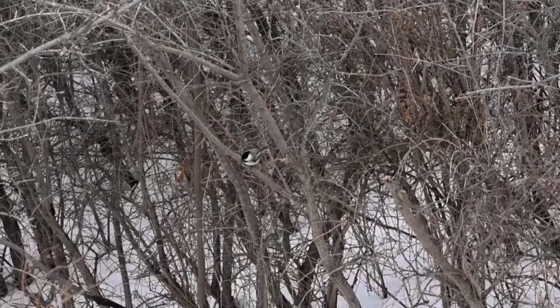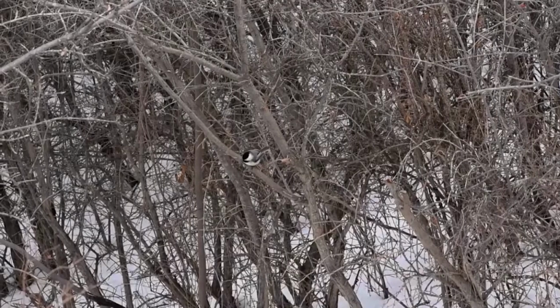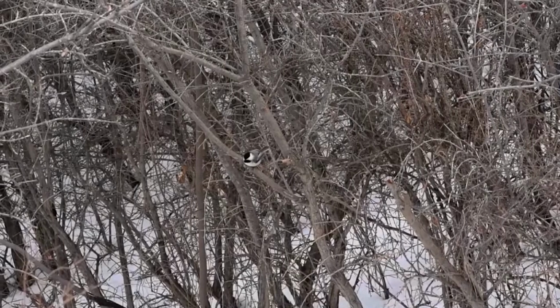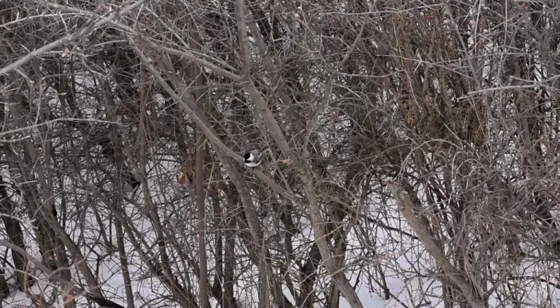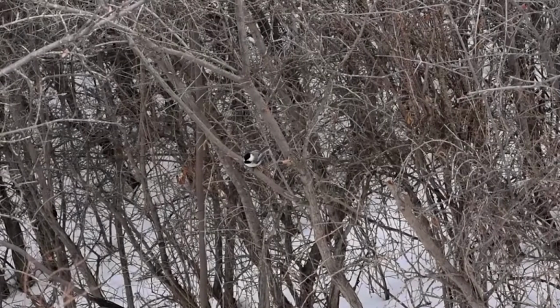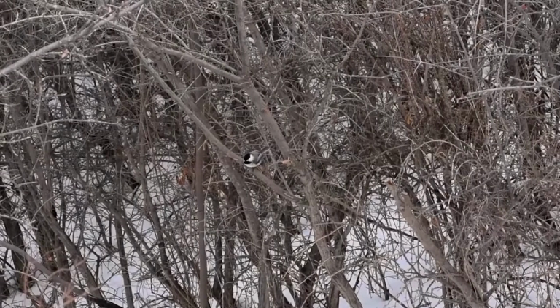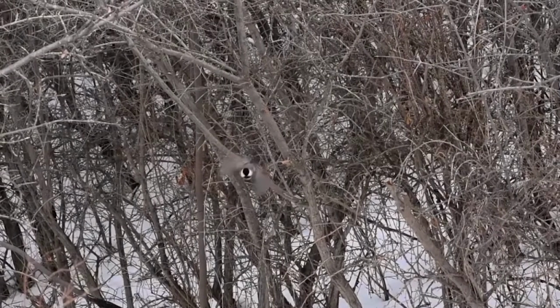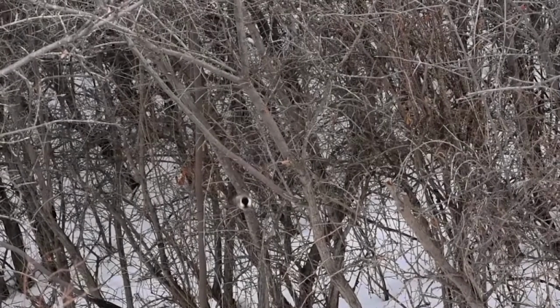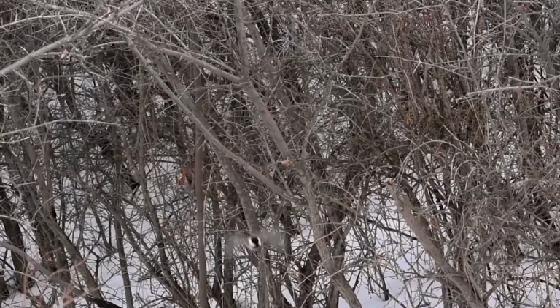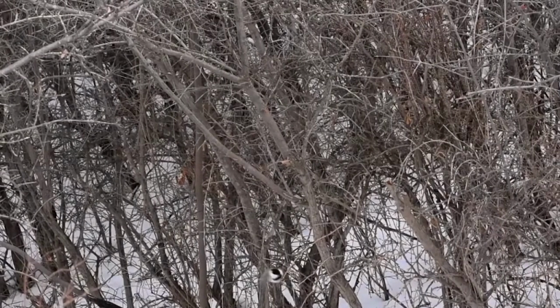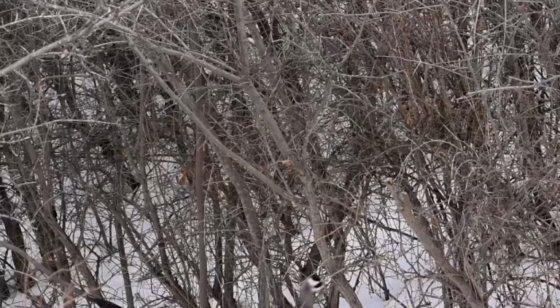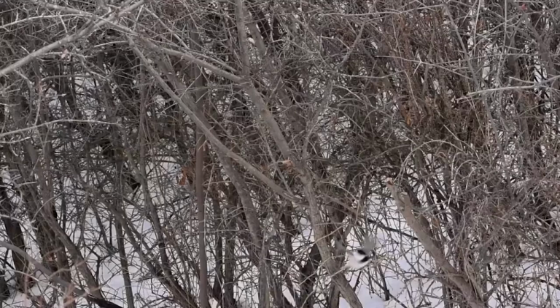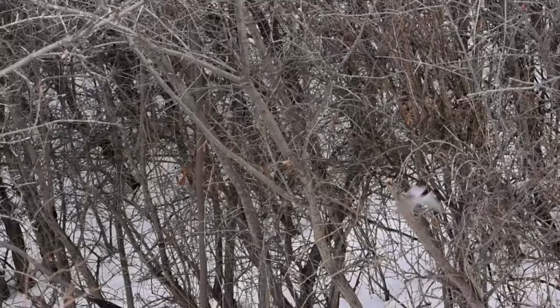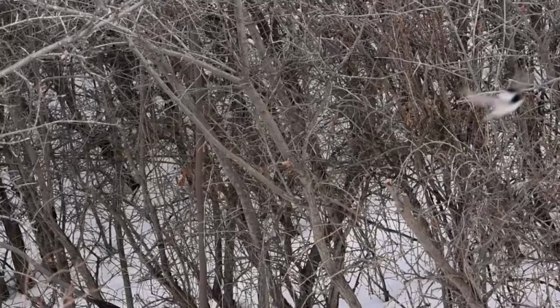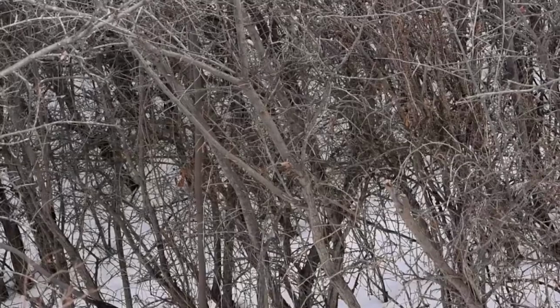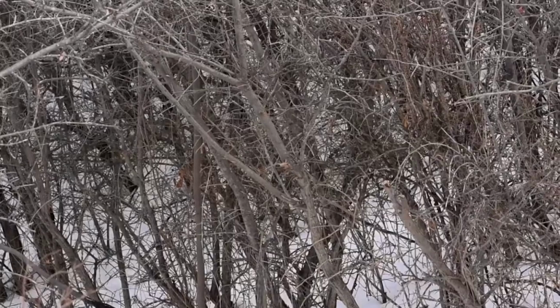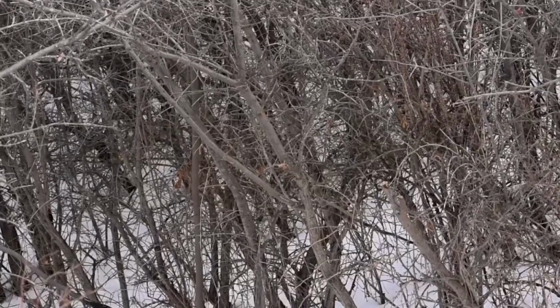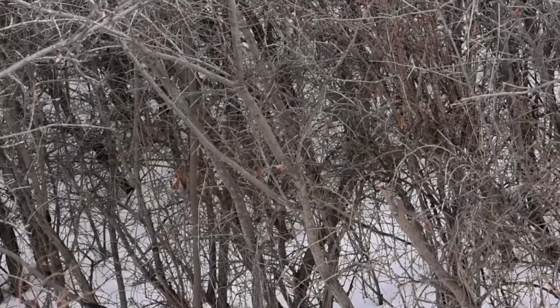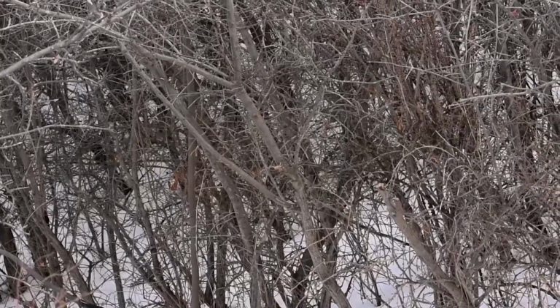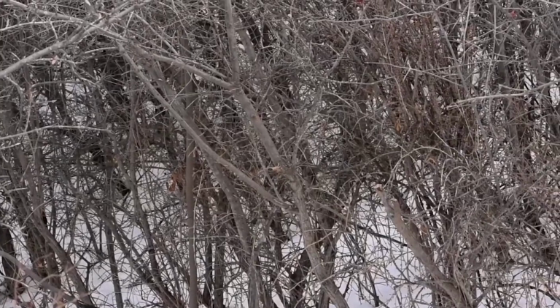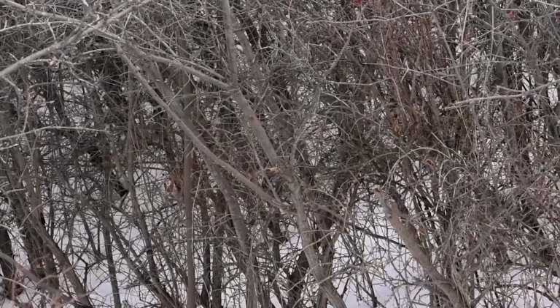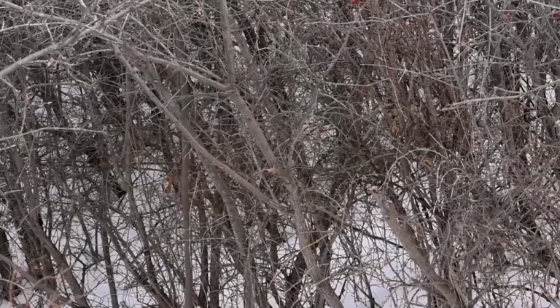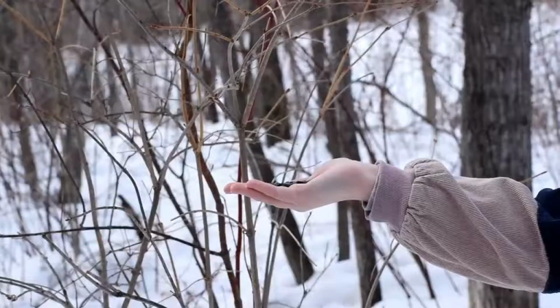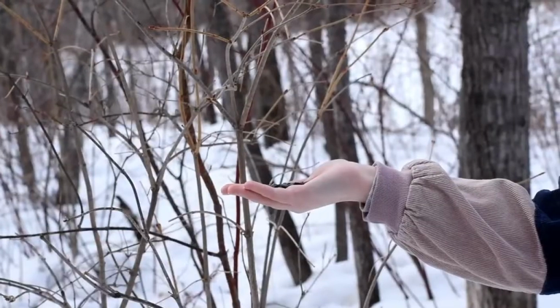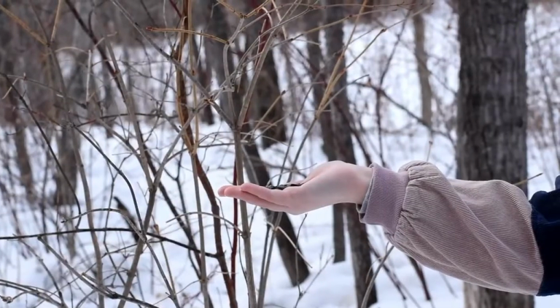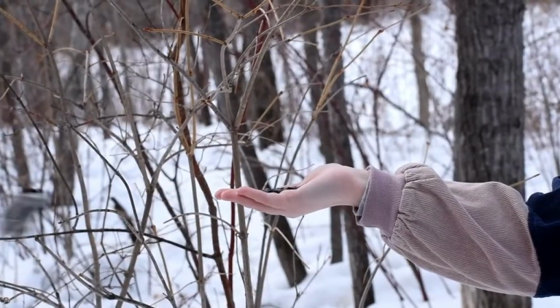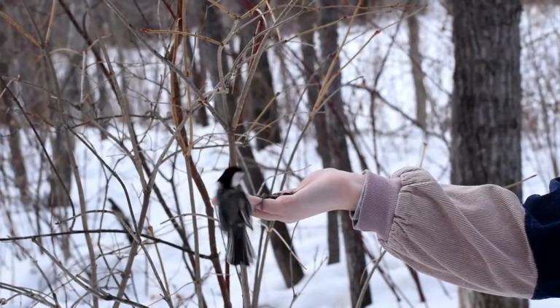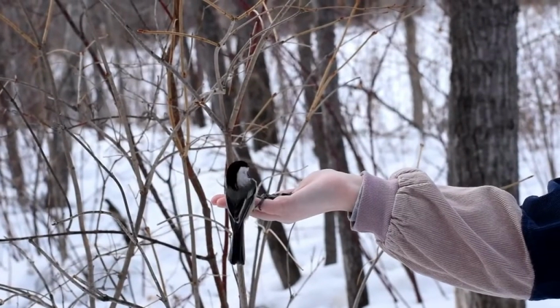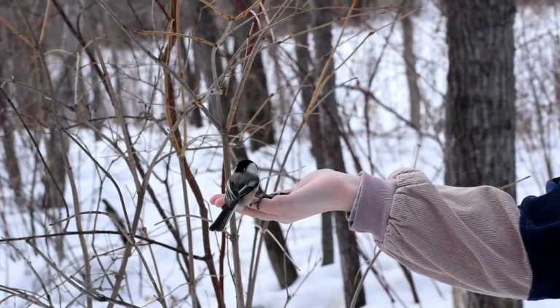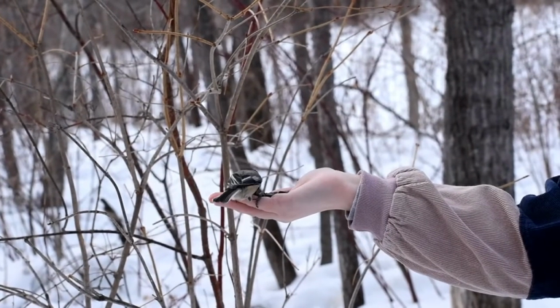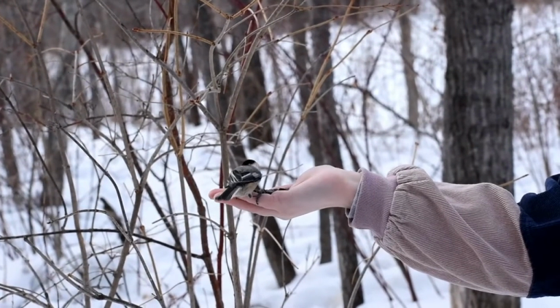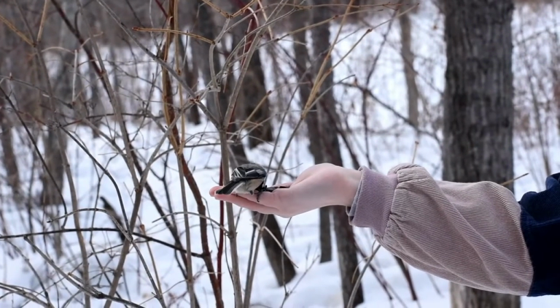Chickadees in urban environments can become quite friendly with humans — so friendly they may even eat out of your hand.